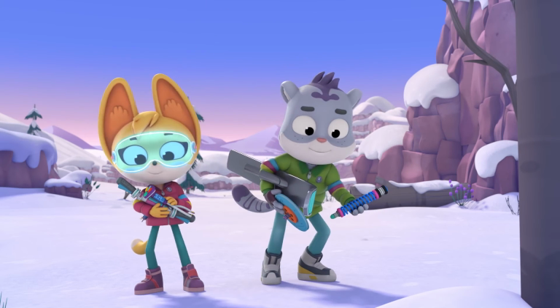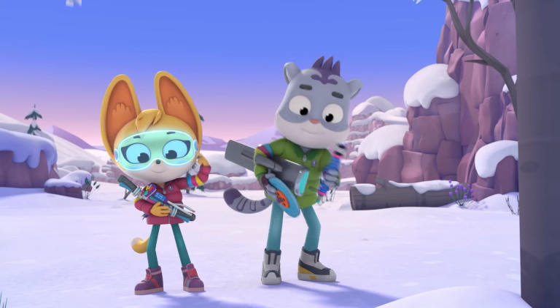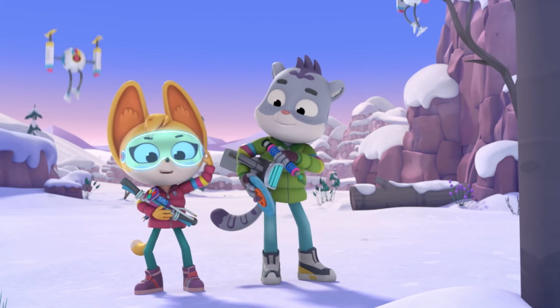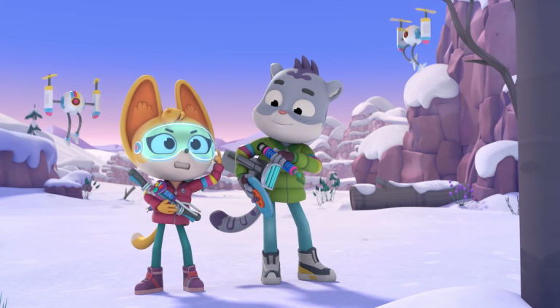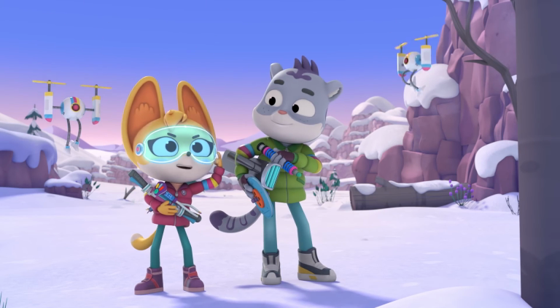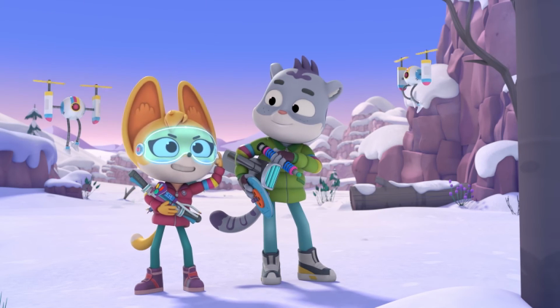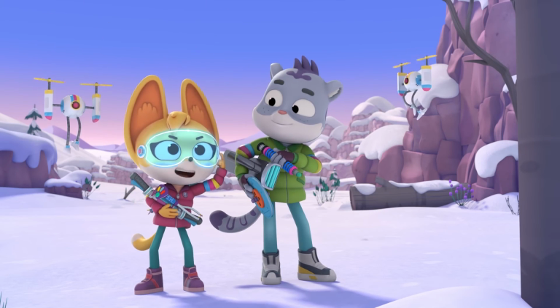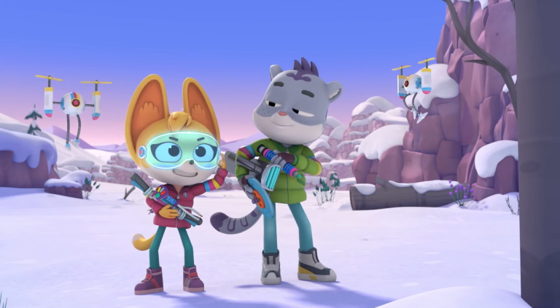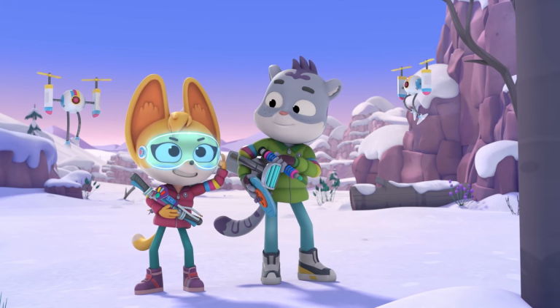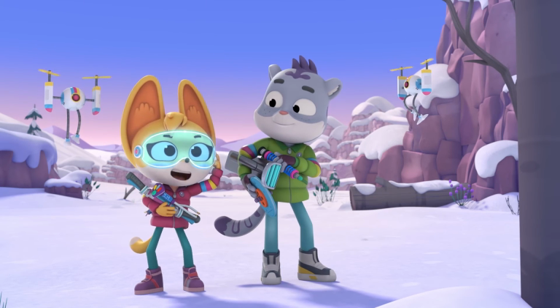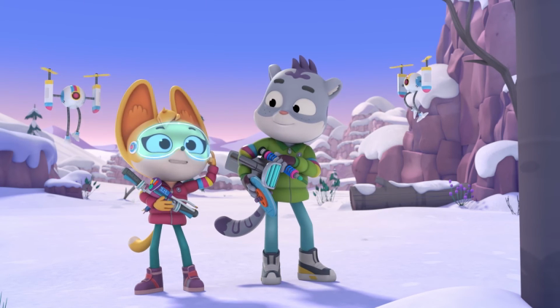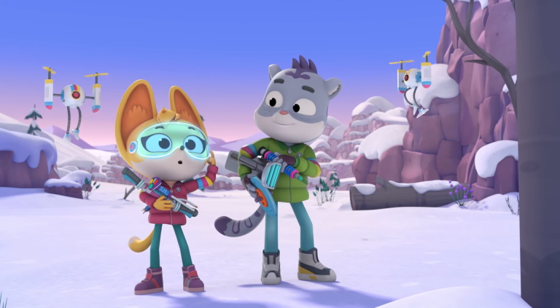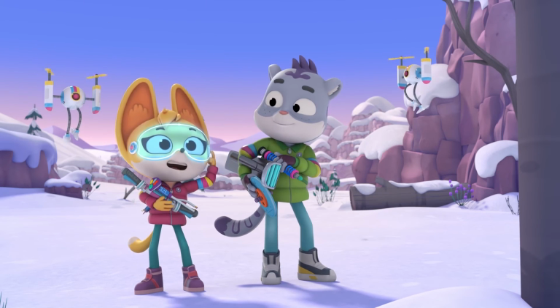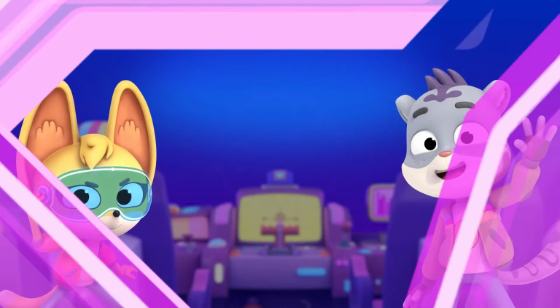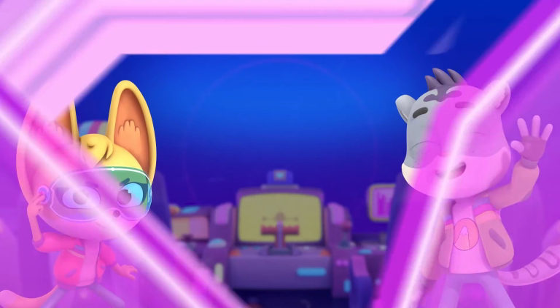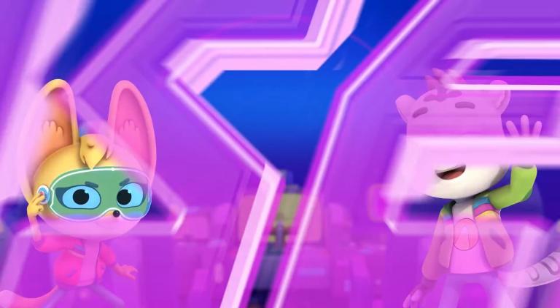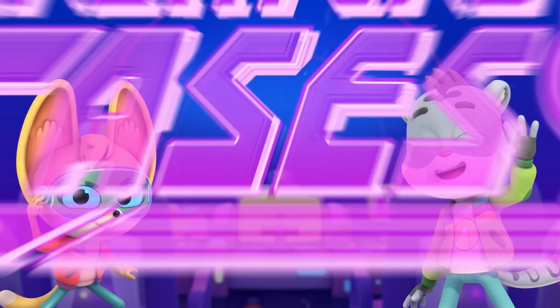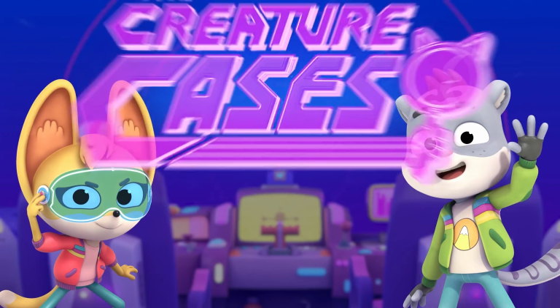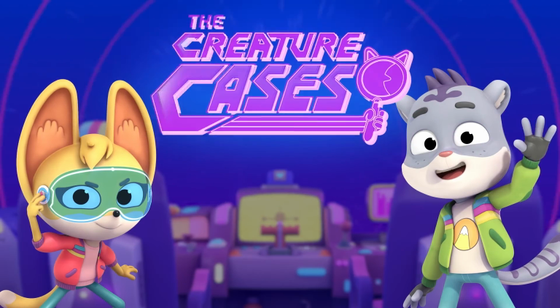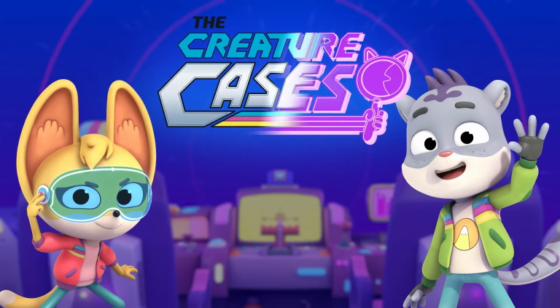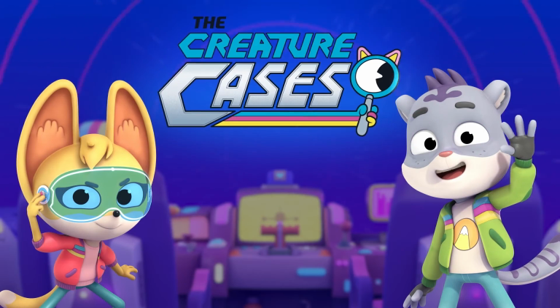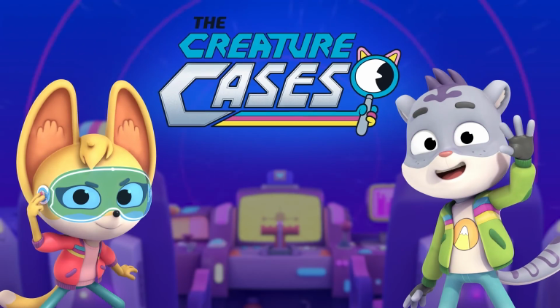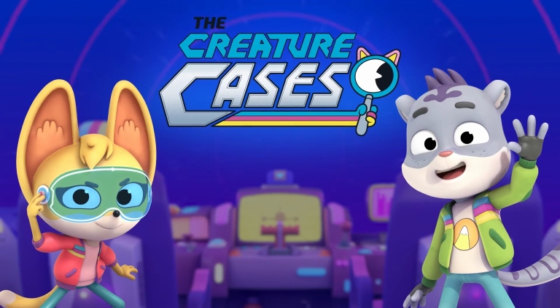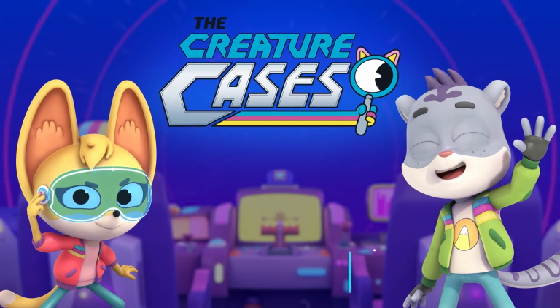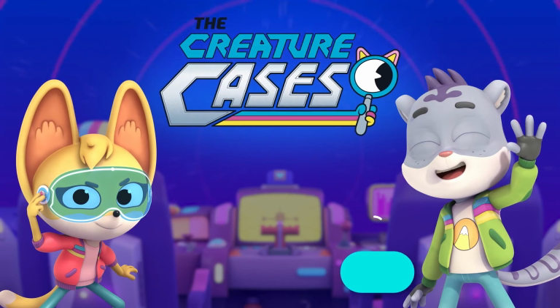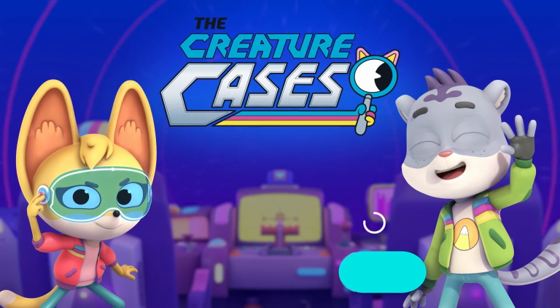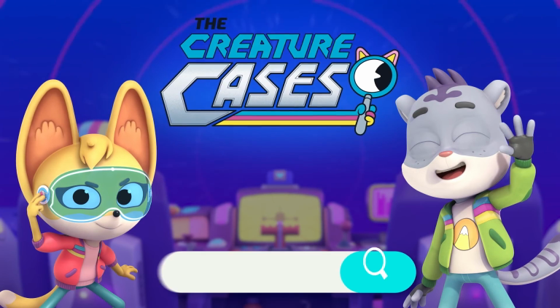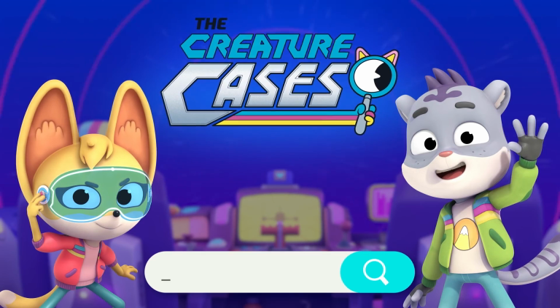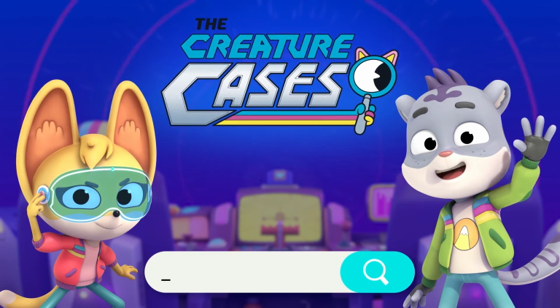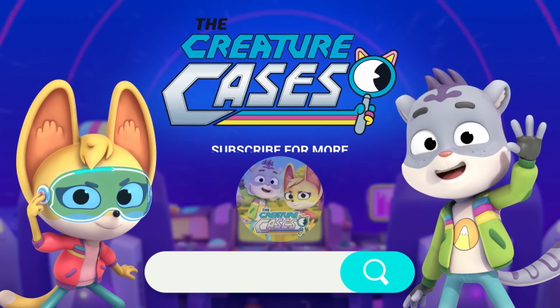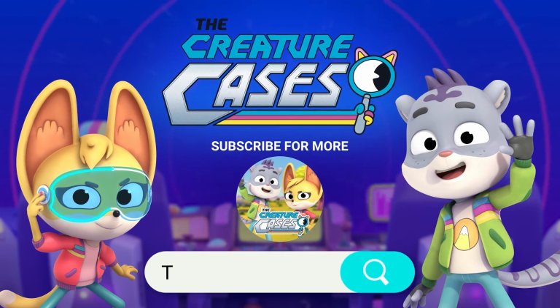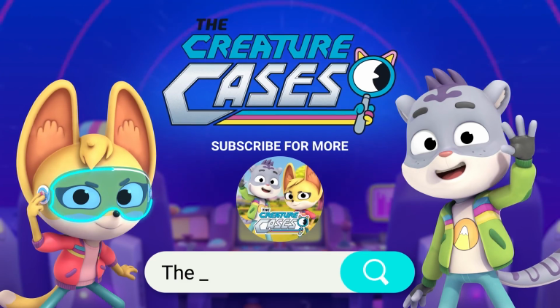You got them, my squad! Thanks for your help! Check out some of the other Creature Cases videos on the channel!